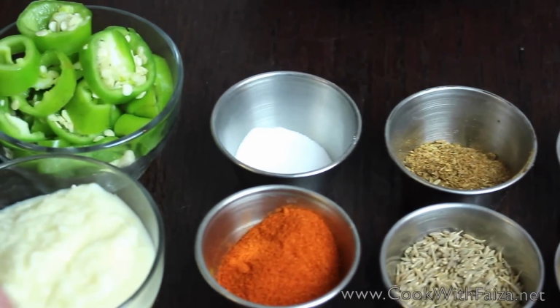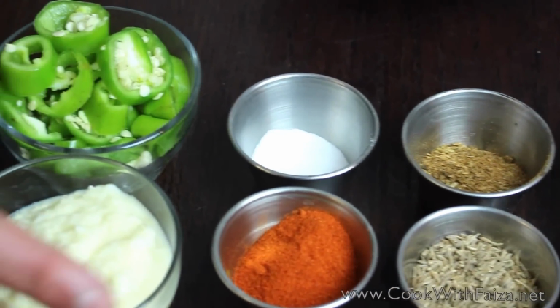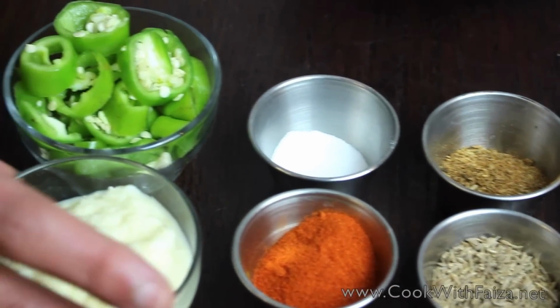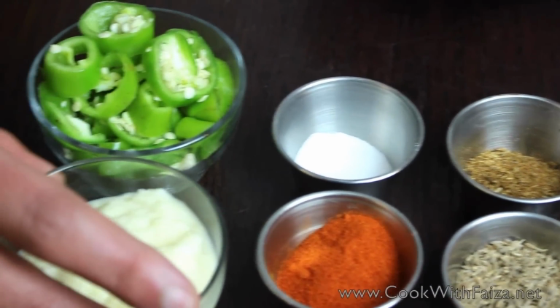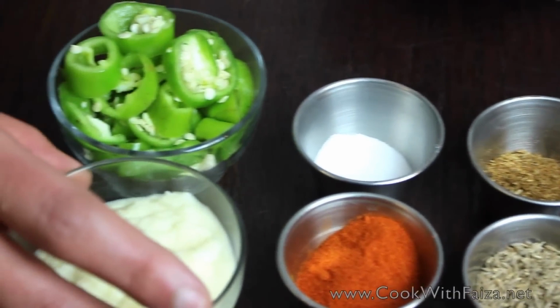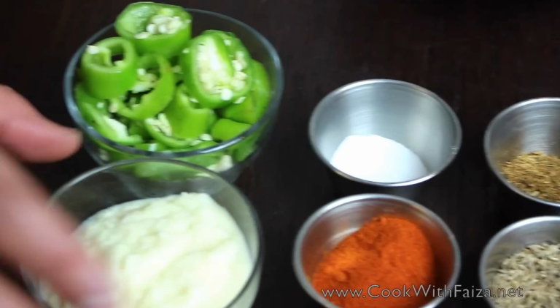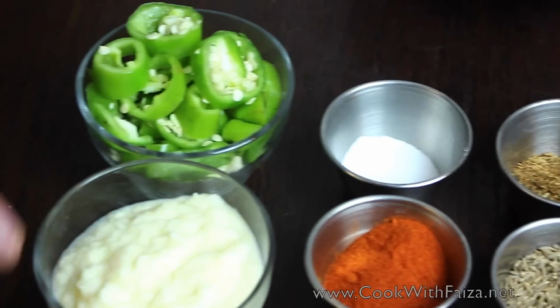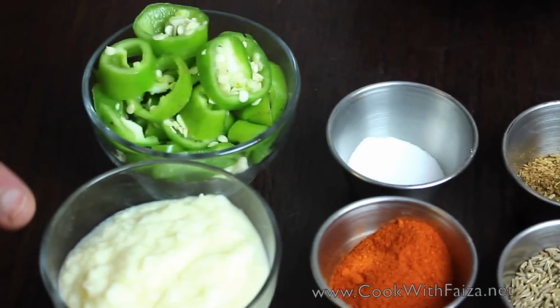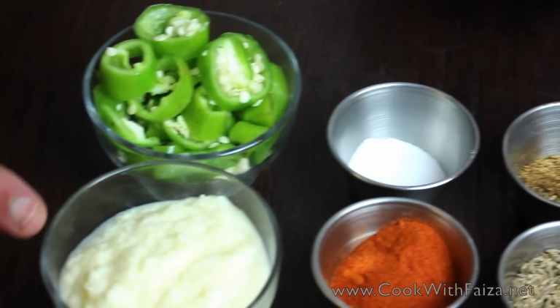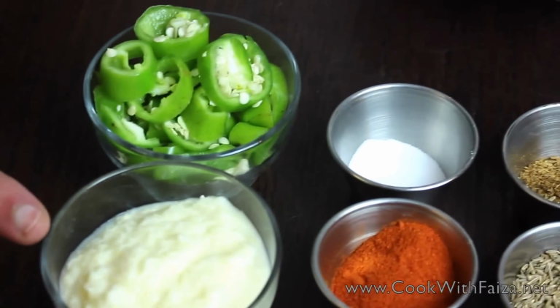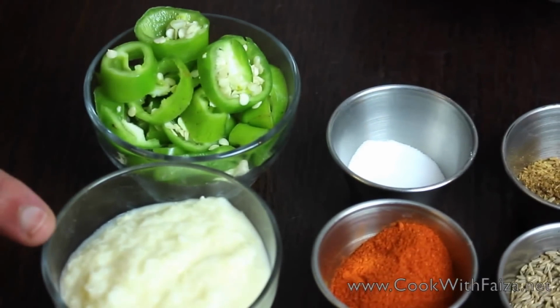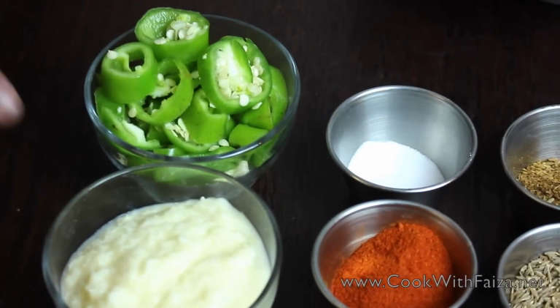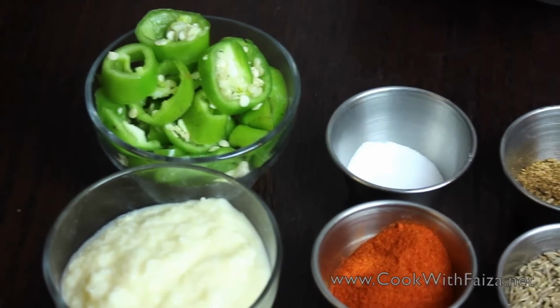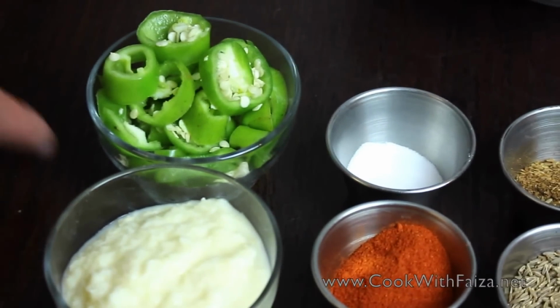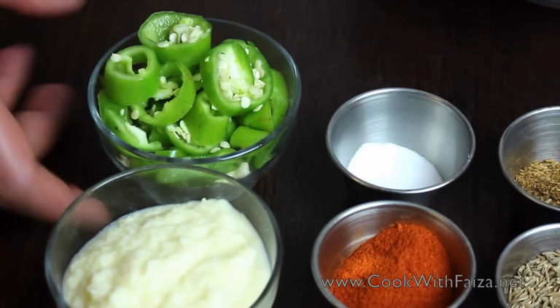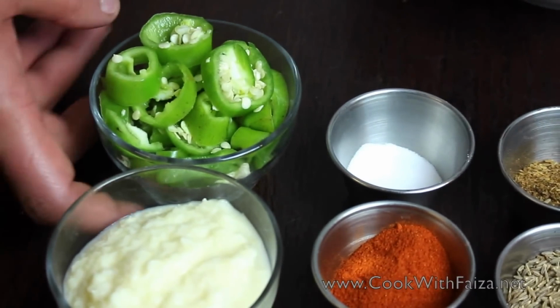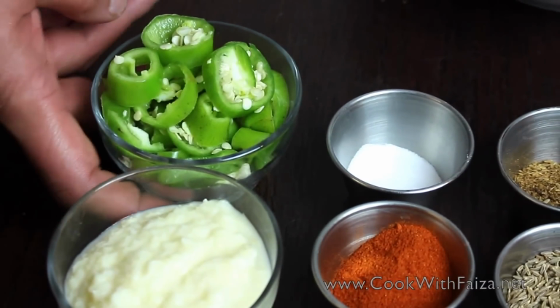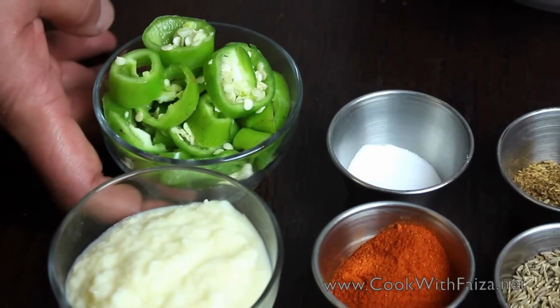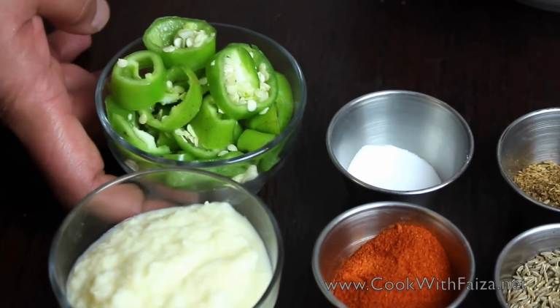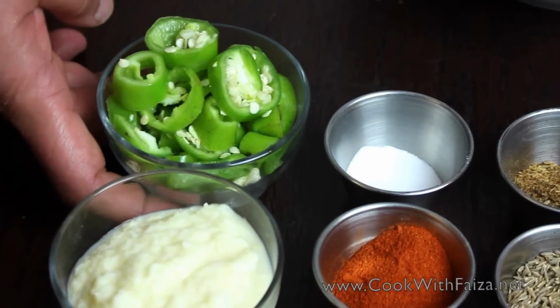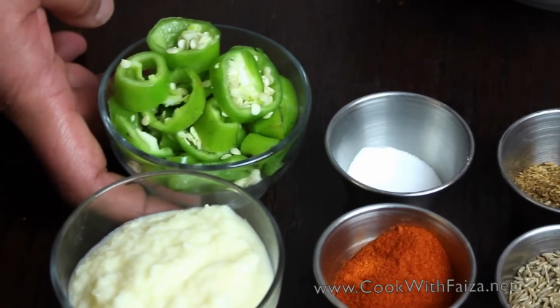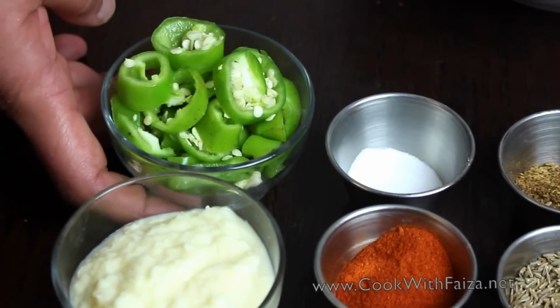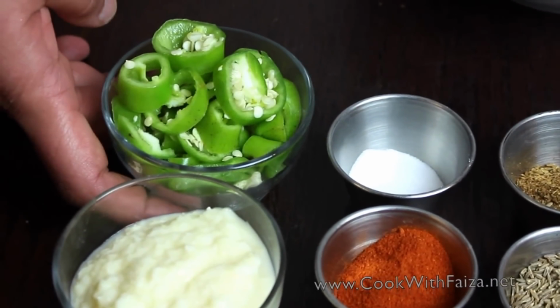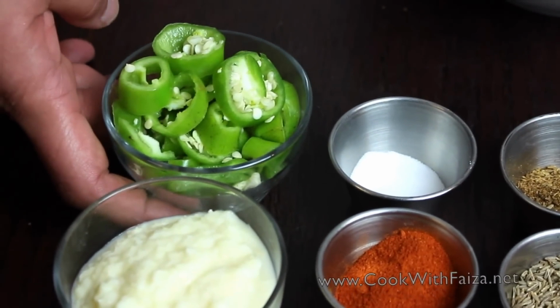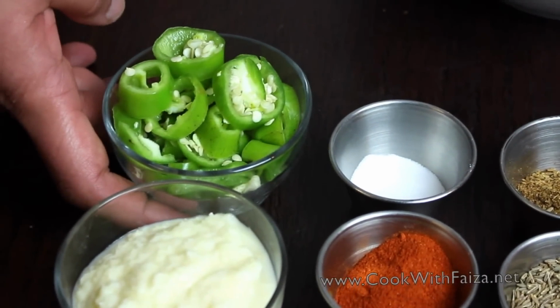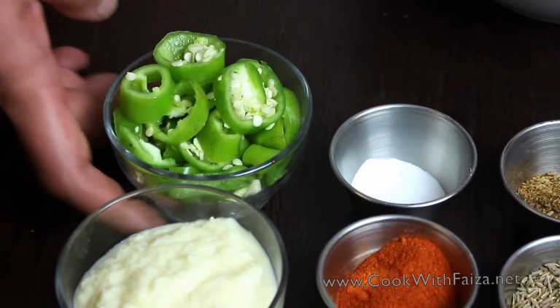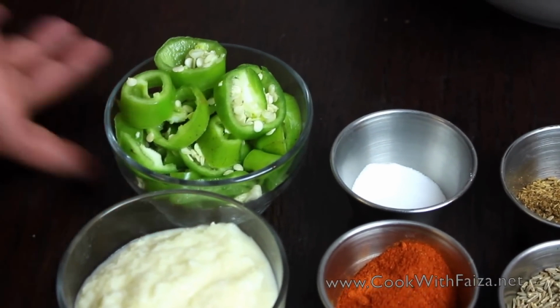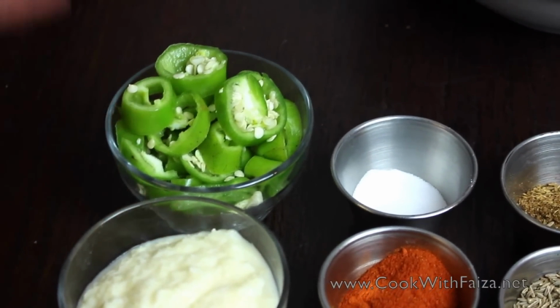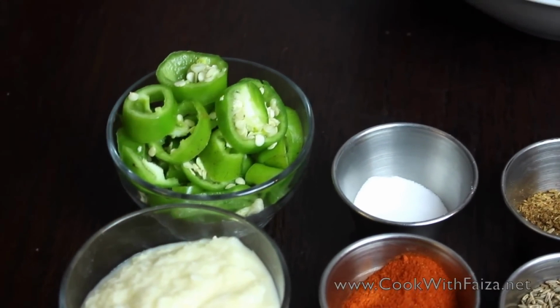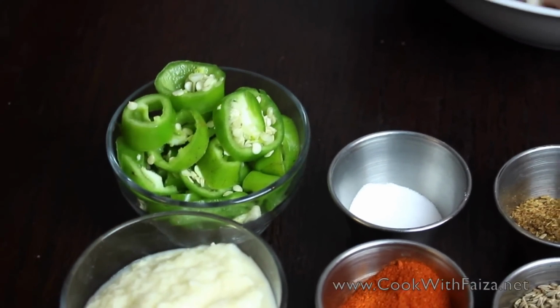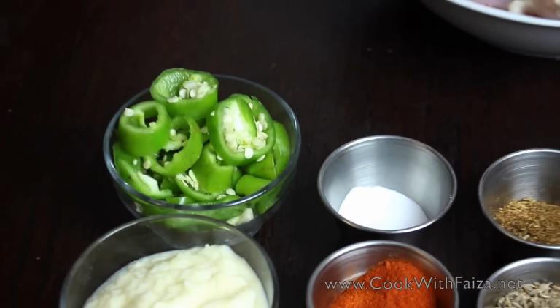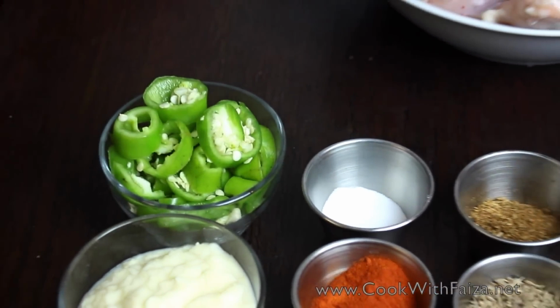Adrak lassan paste — that is ginger and garlic paste. And bullet green chilies, these are more tasty.